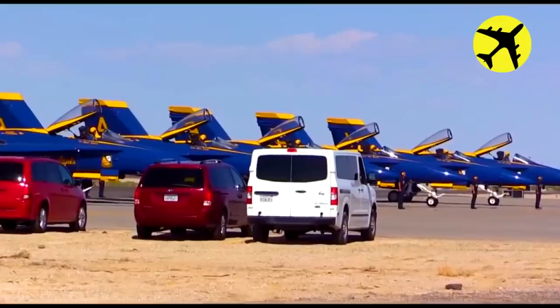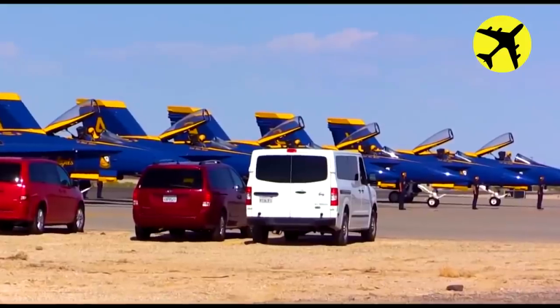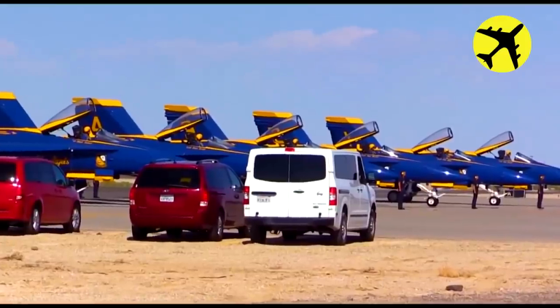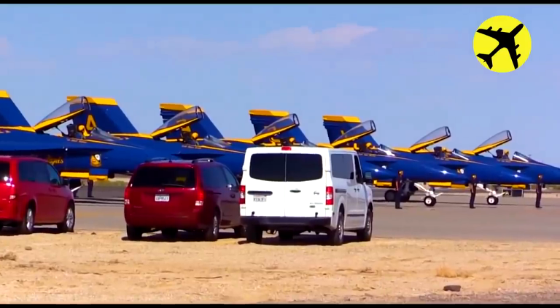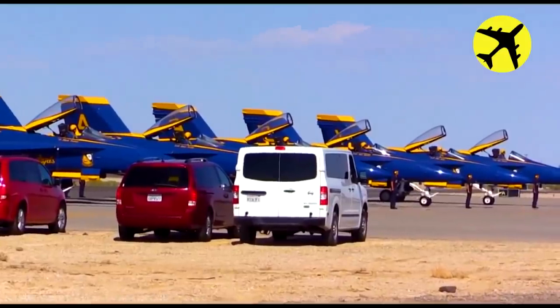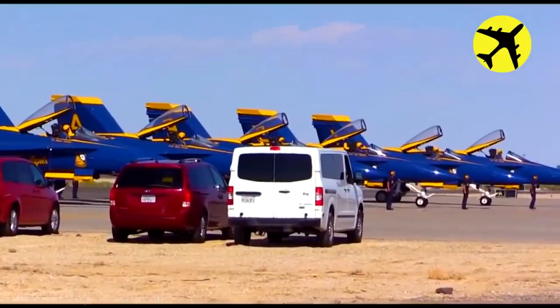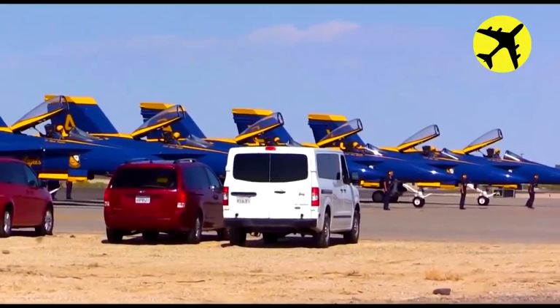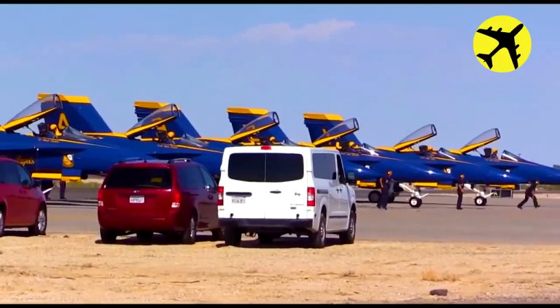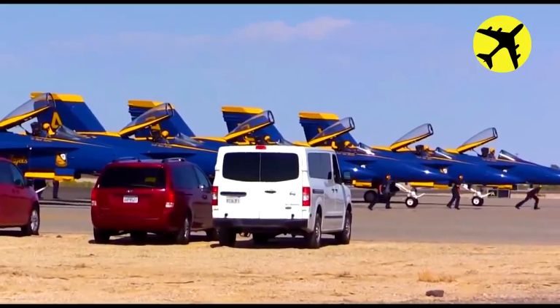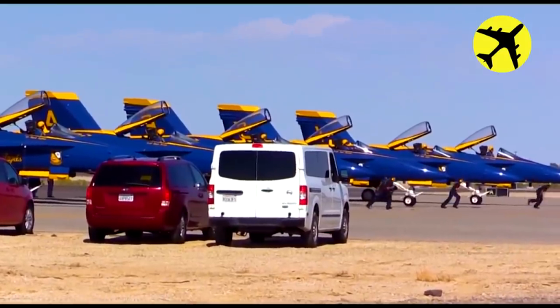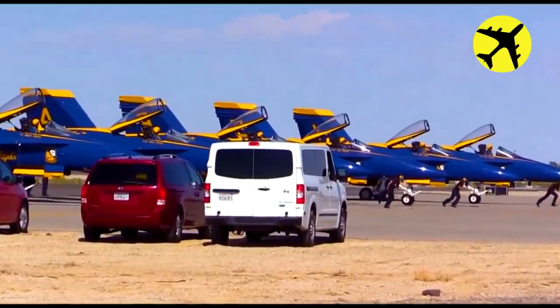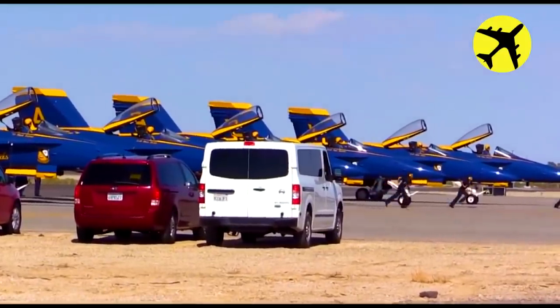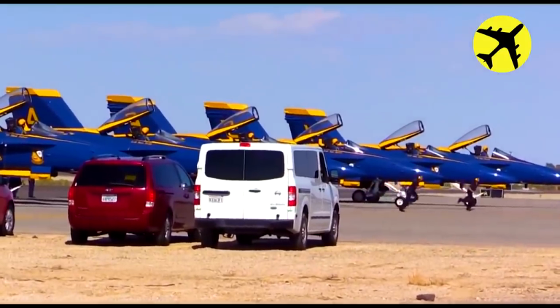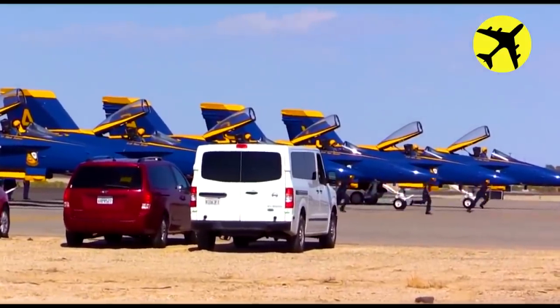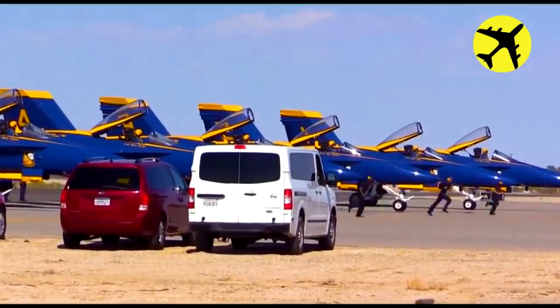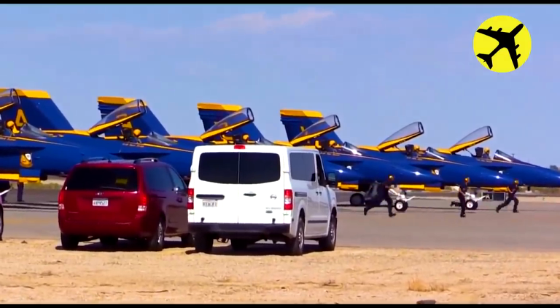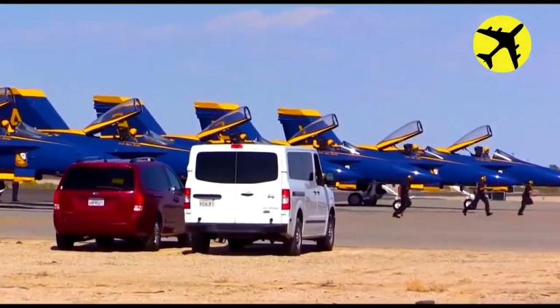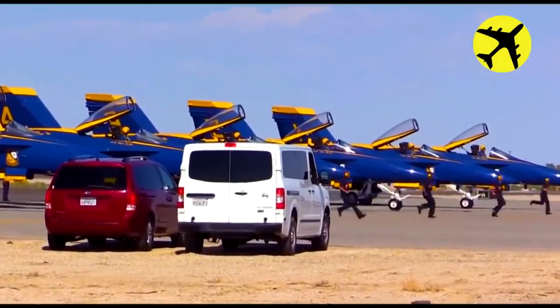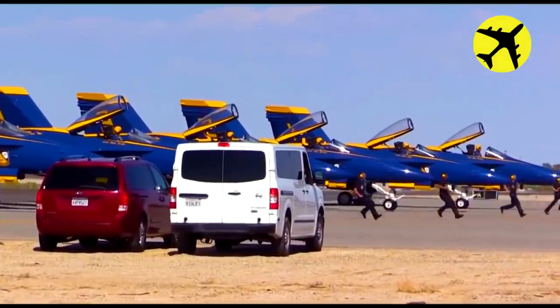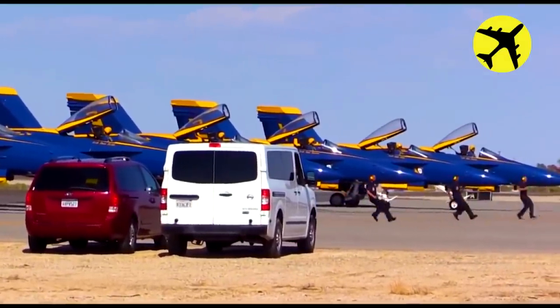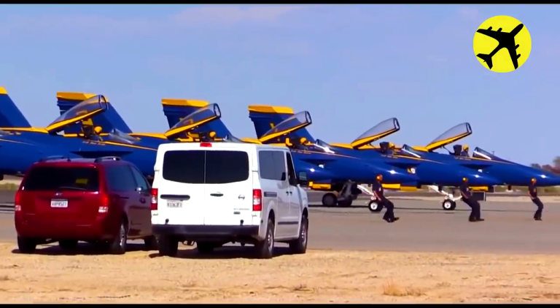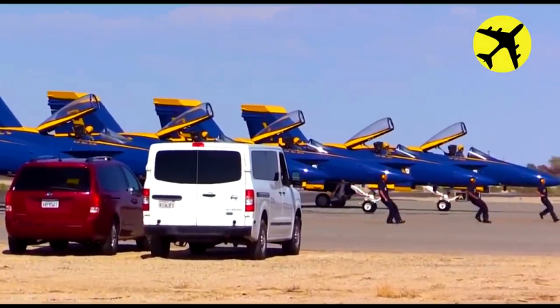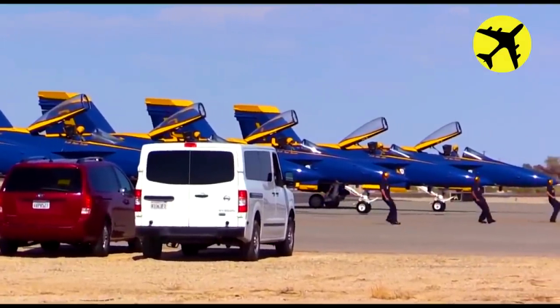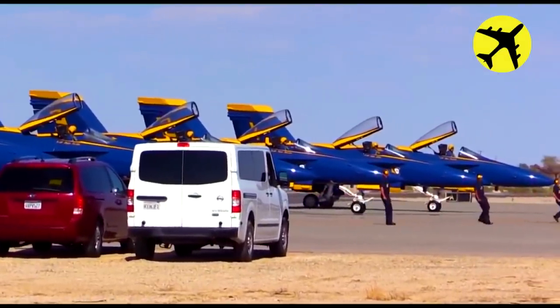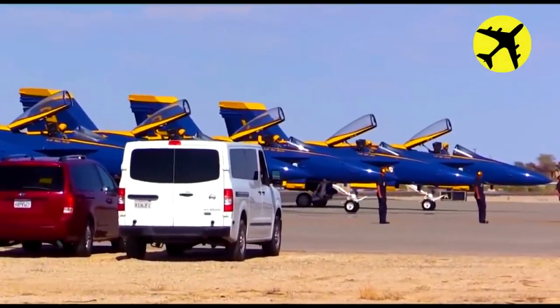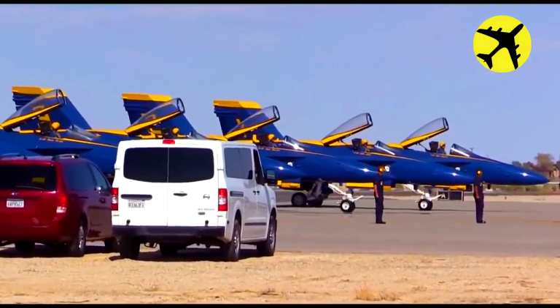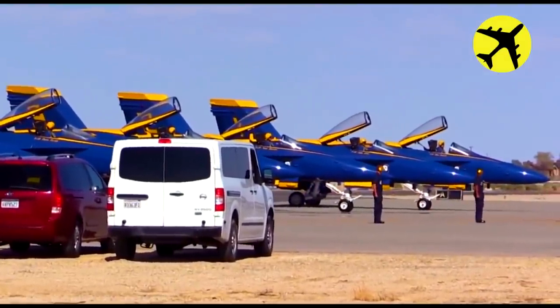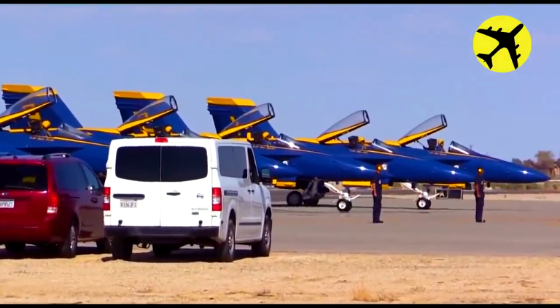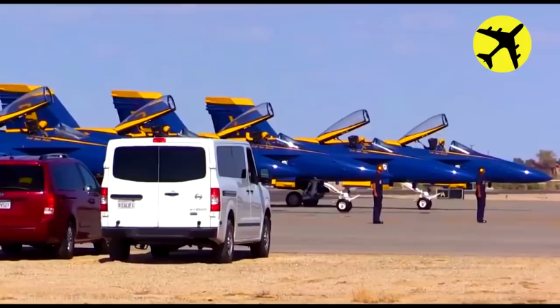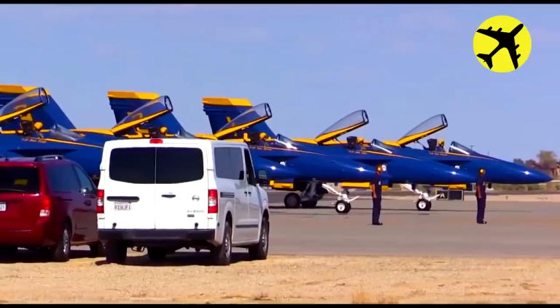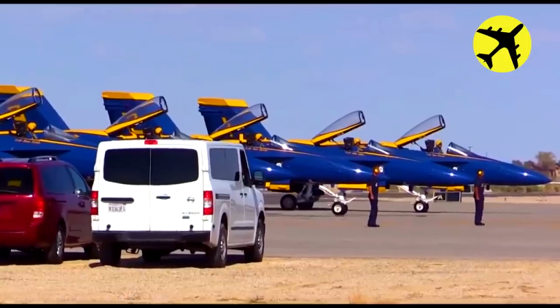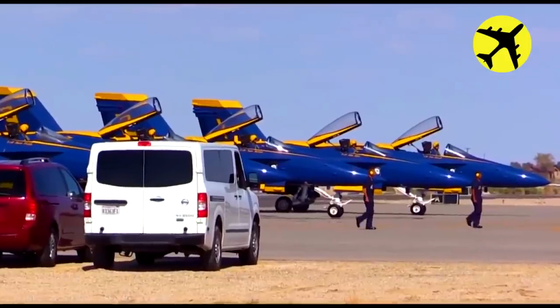Here's how the Blue Angels prepare for take-off before performing complex and dangerous maneuvers together.